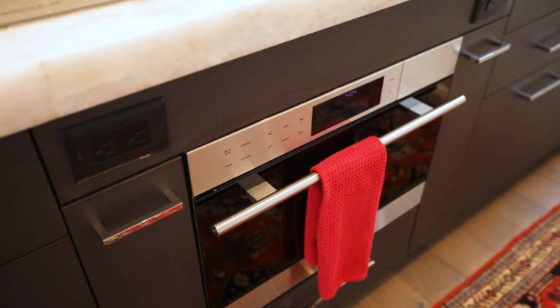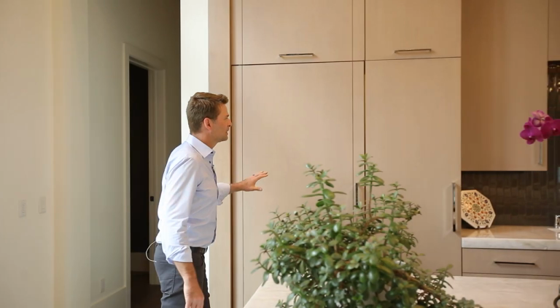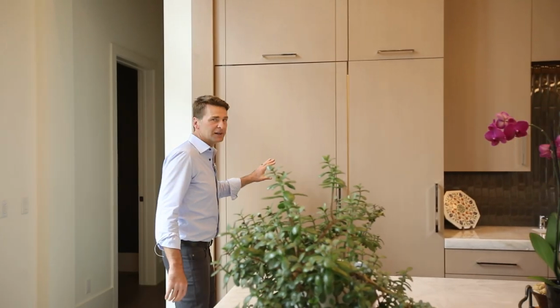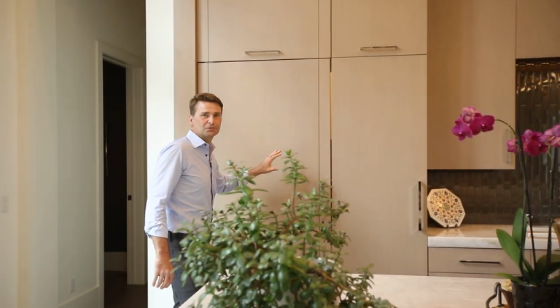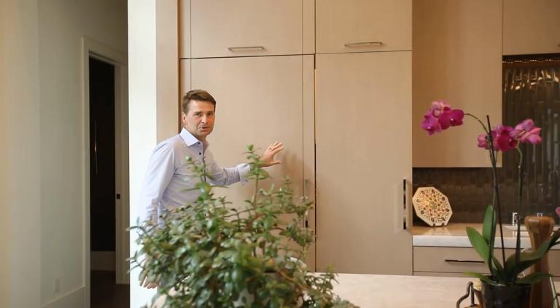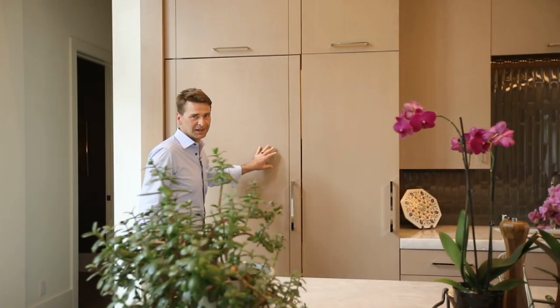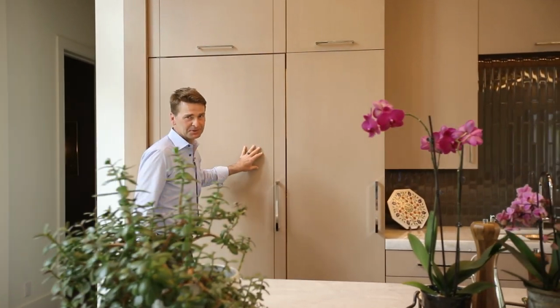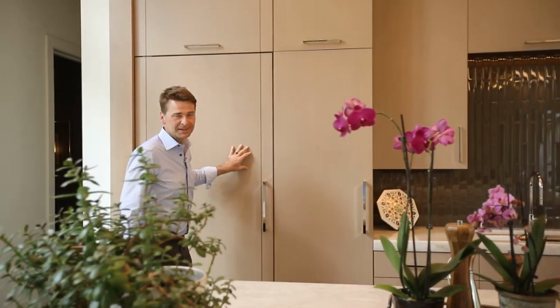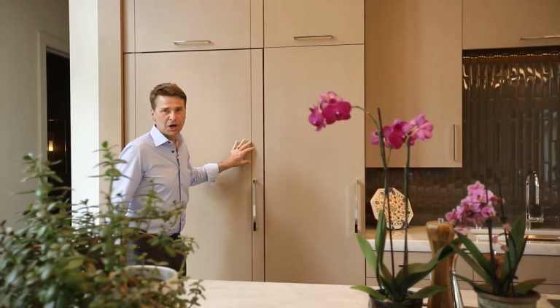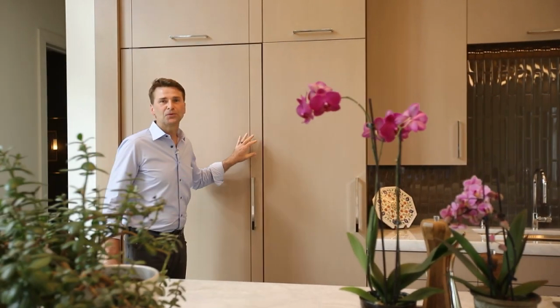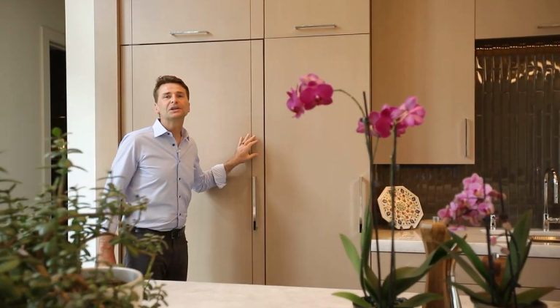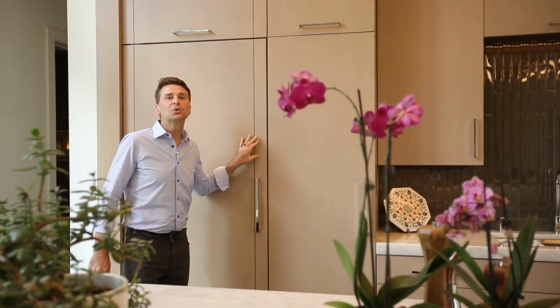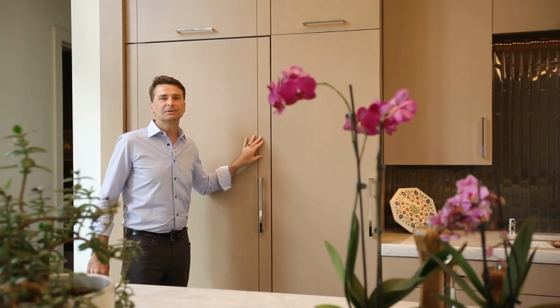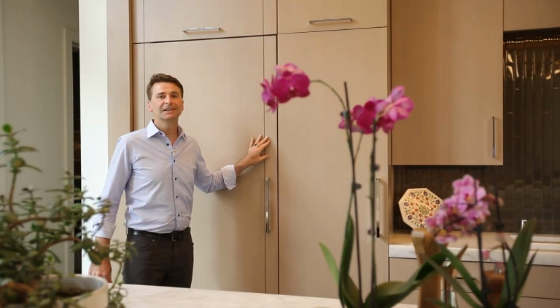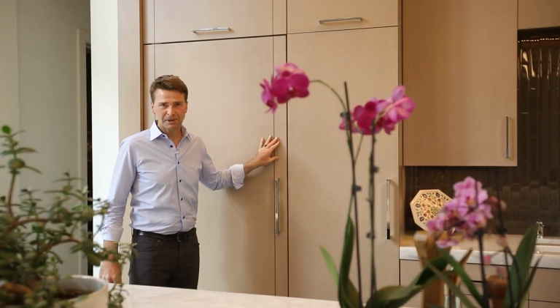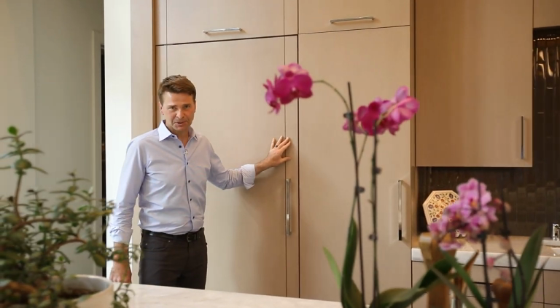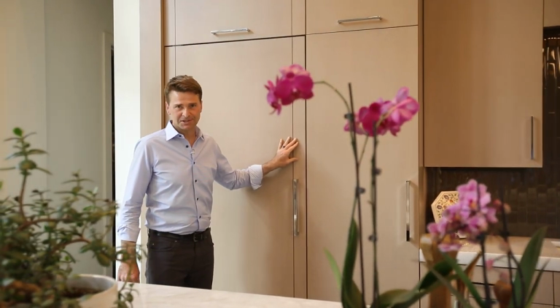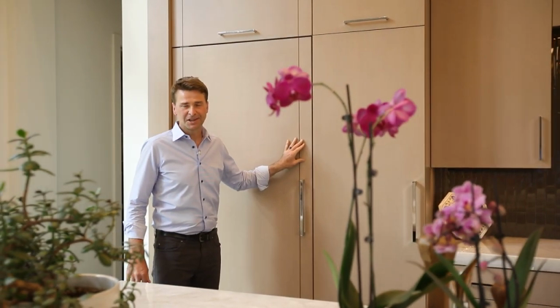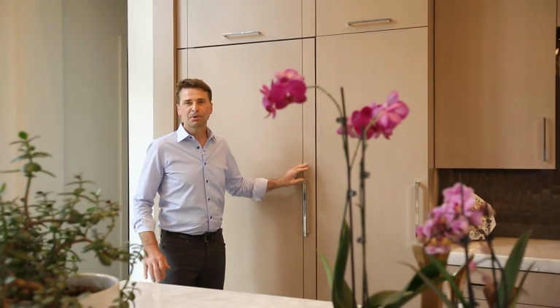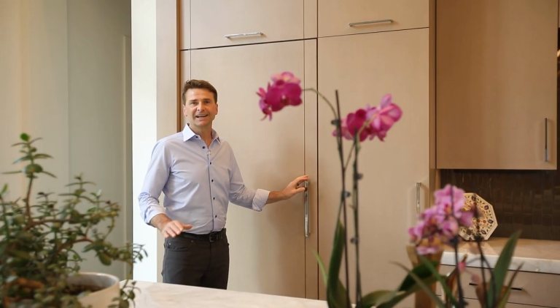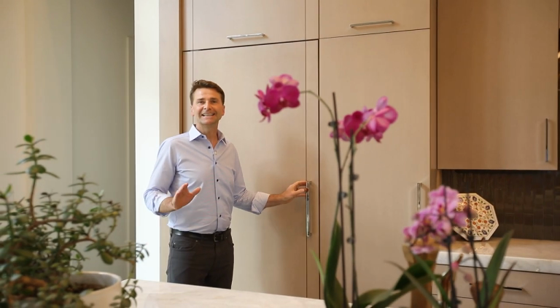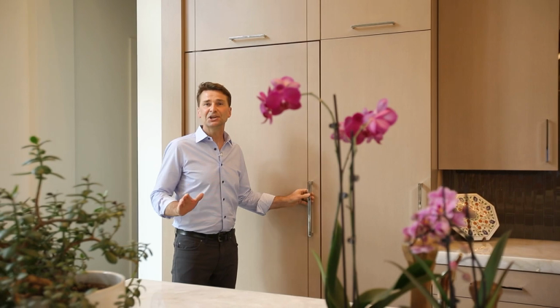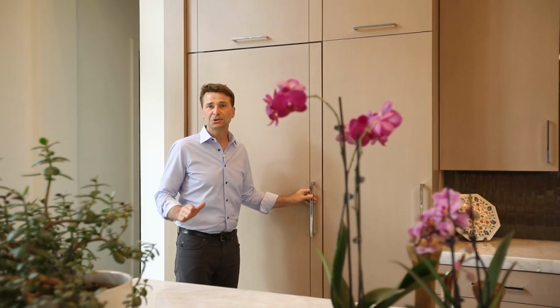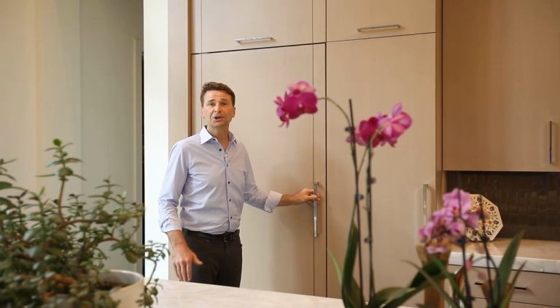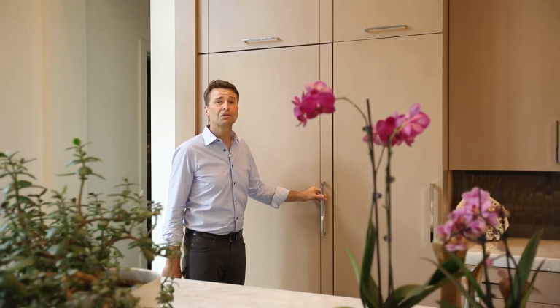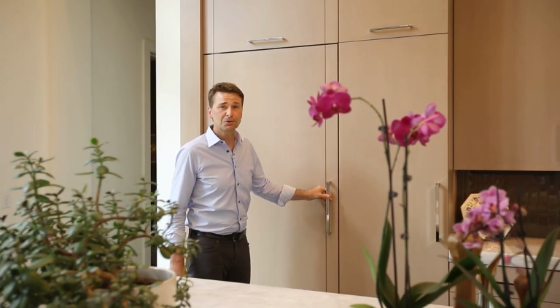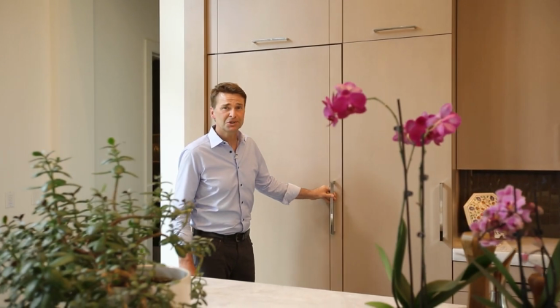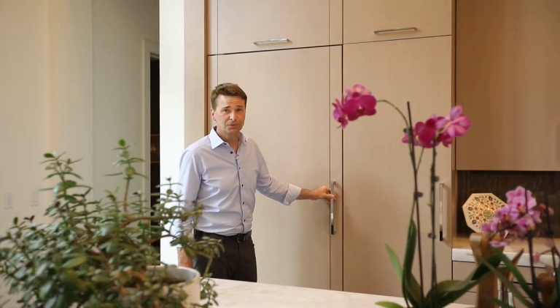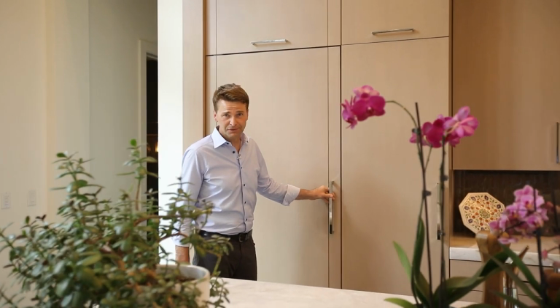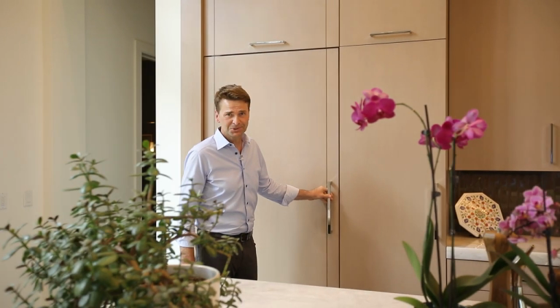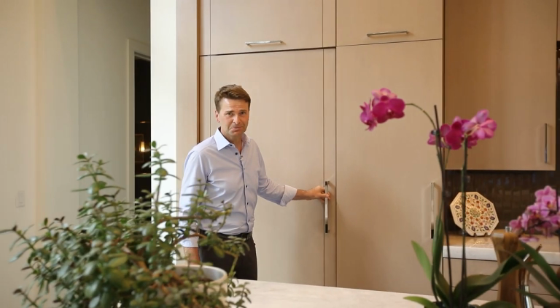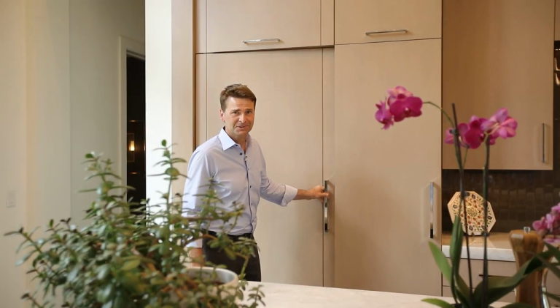This is my favorite feature of the house — a fully equipped hidden butler kitchen providing an additional 130 square feet of kitchen space.